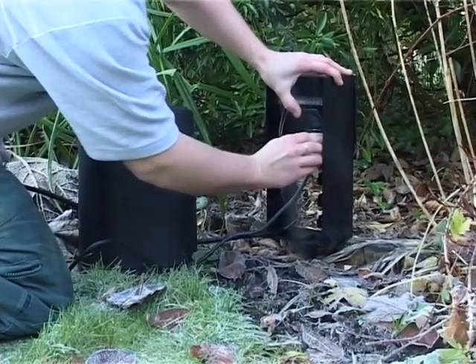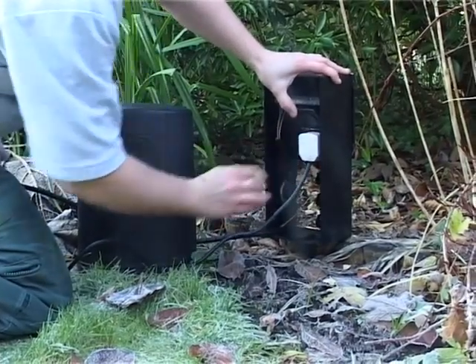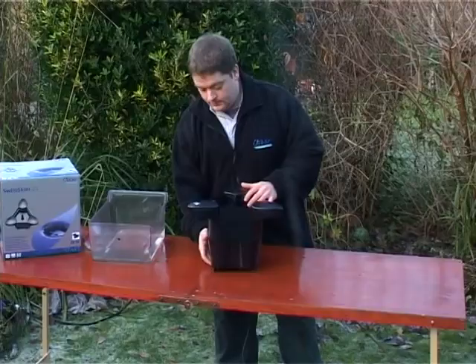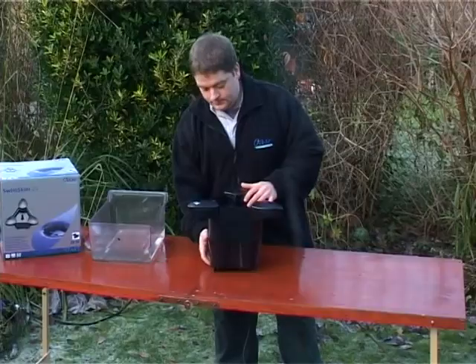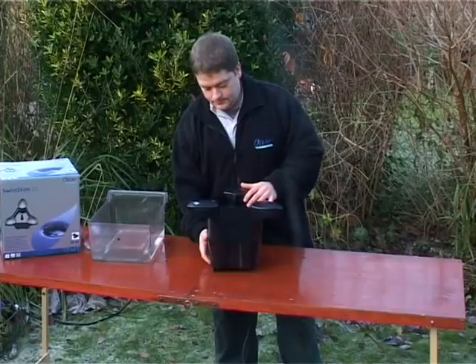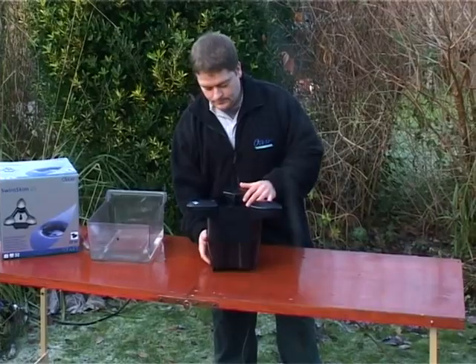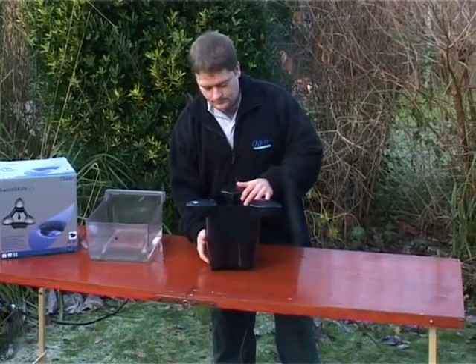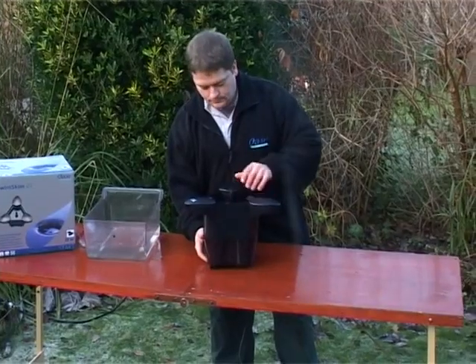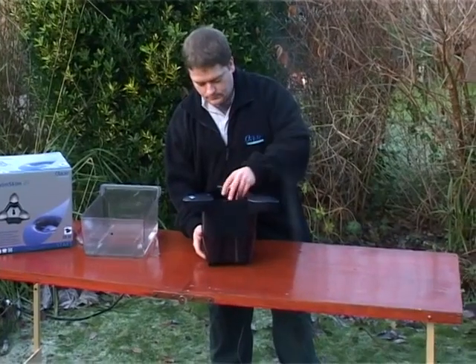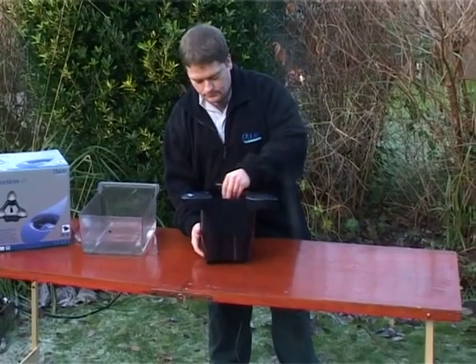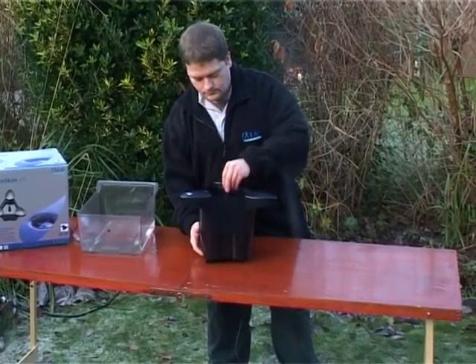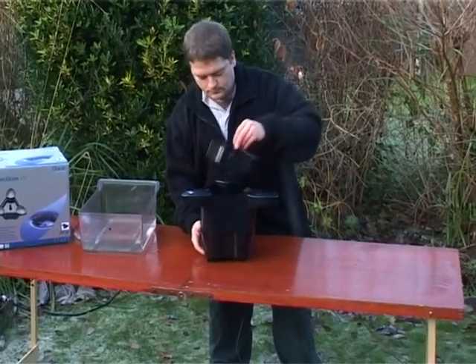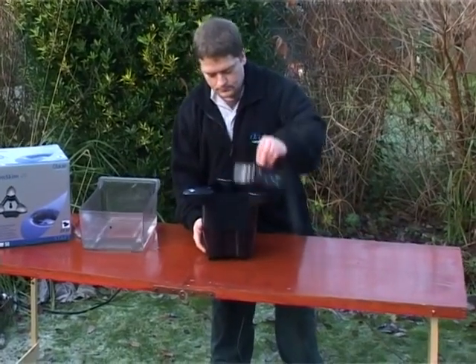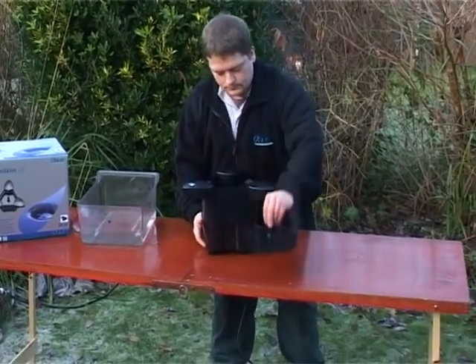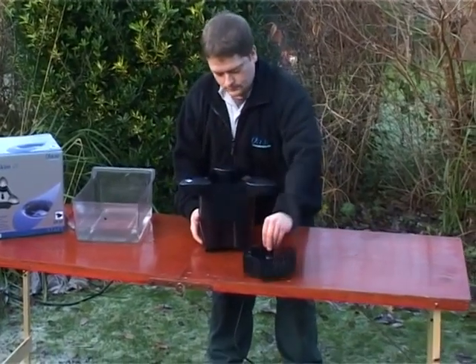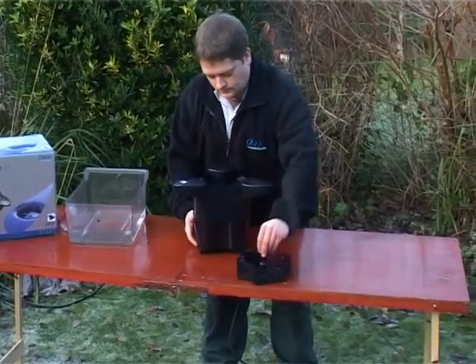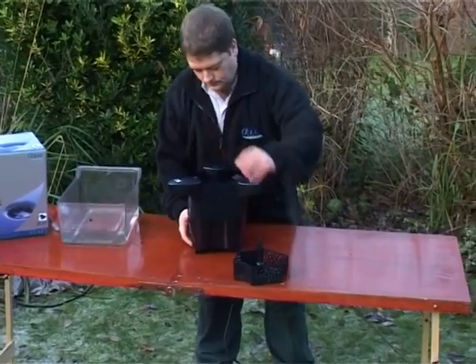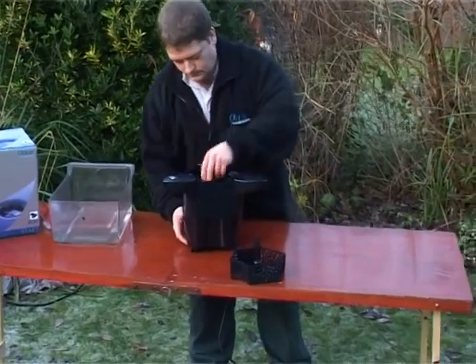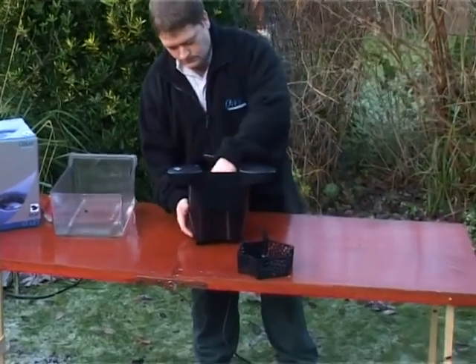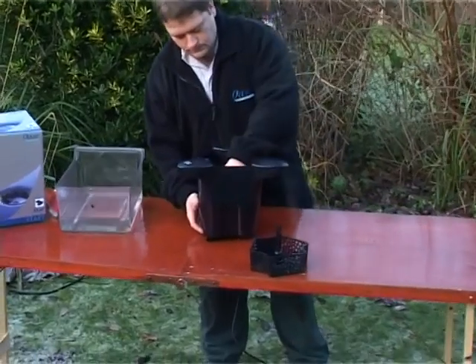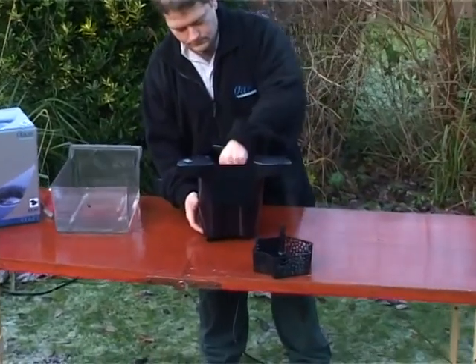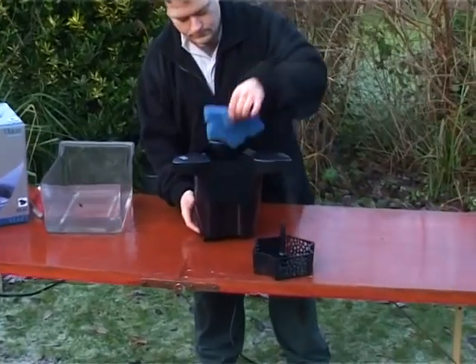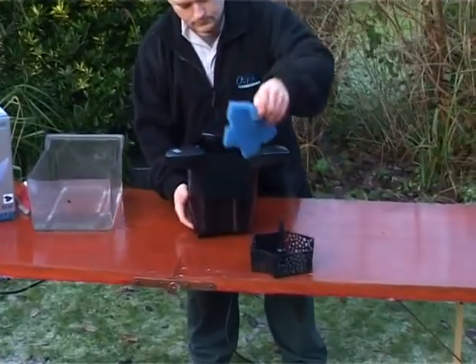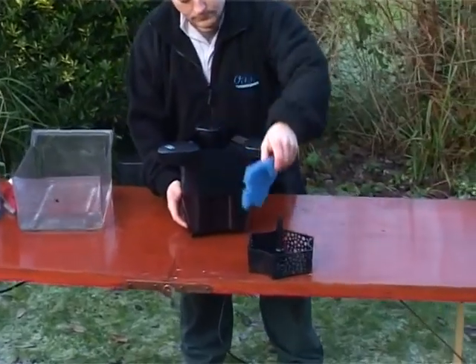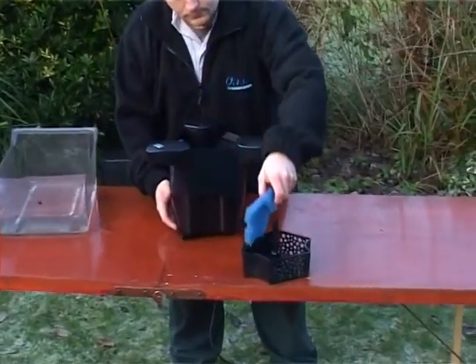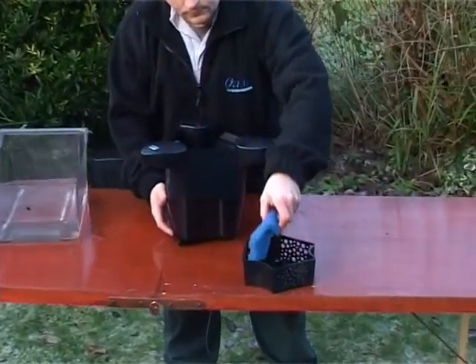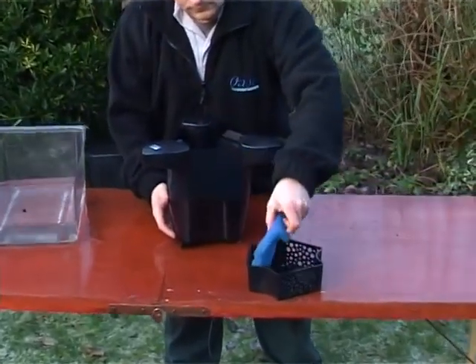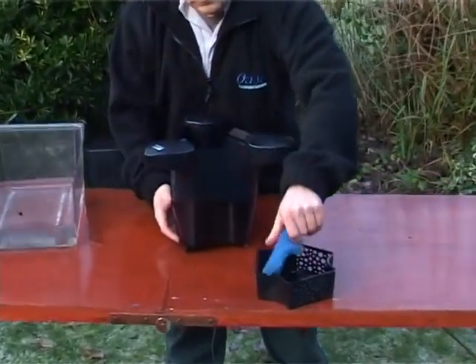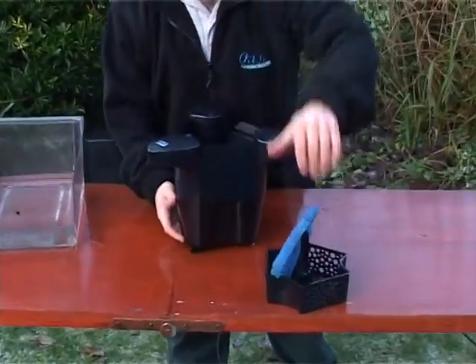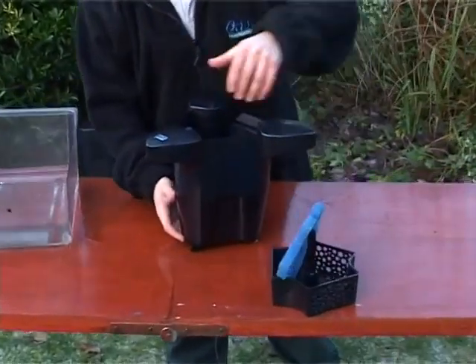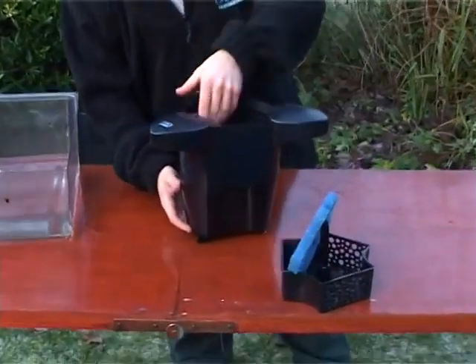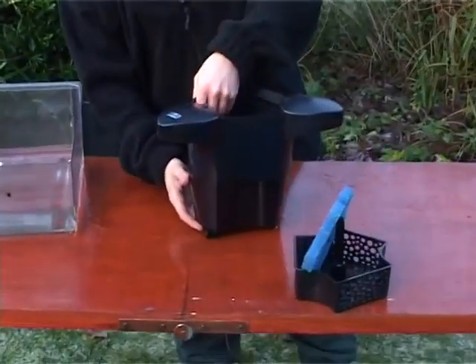For regular maintenance, disconnect the power supply. Lift out the debris collection basket and foam and rinse them out.